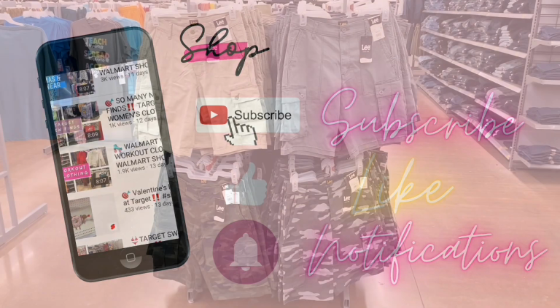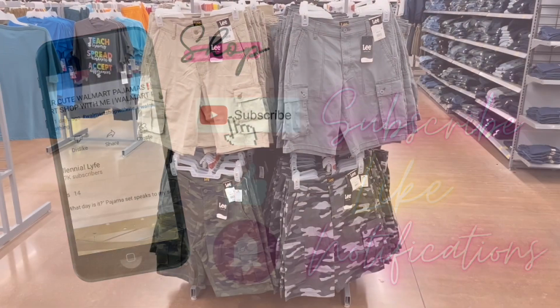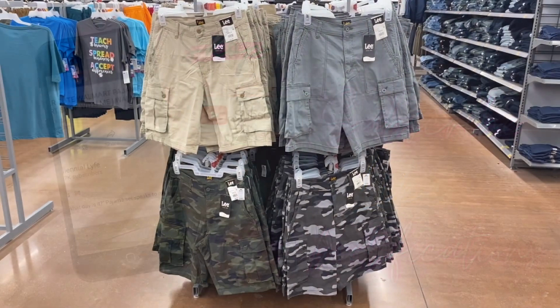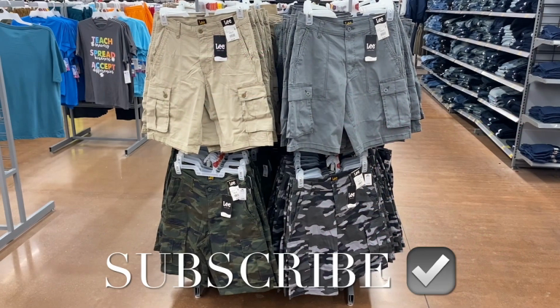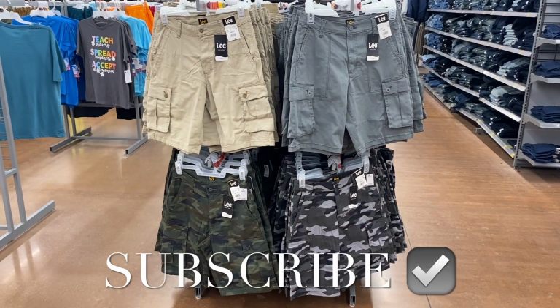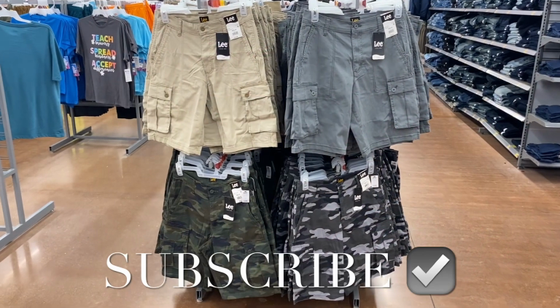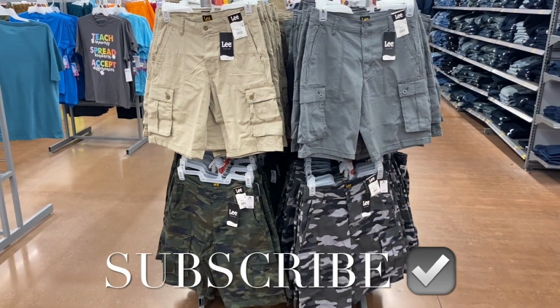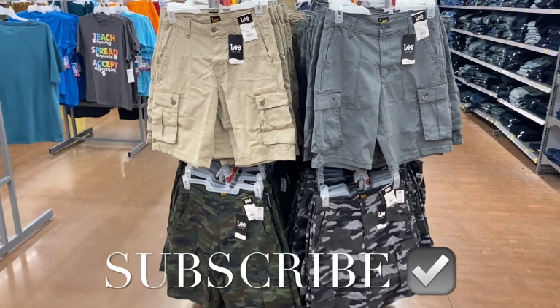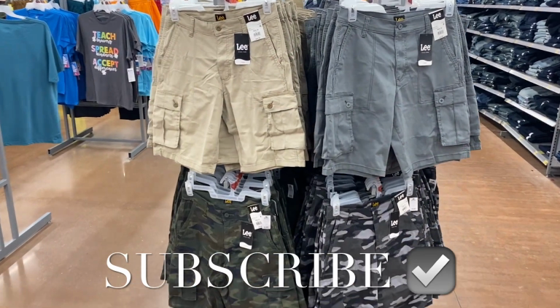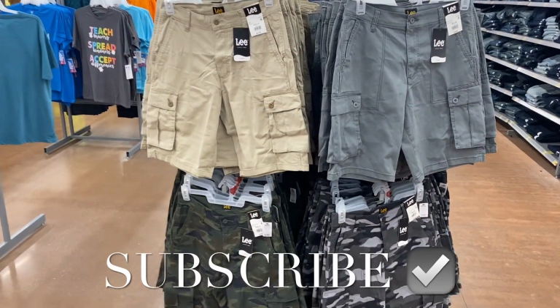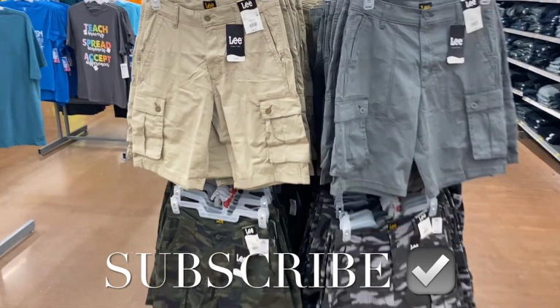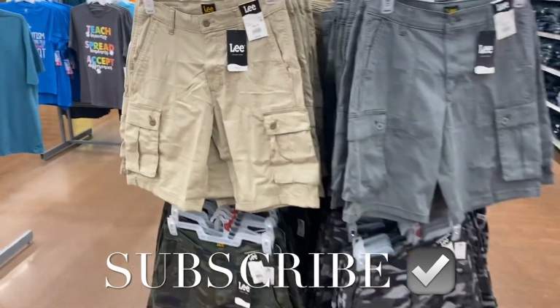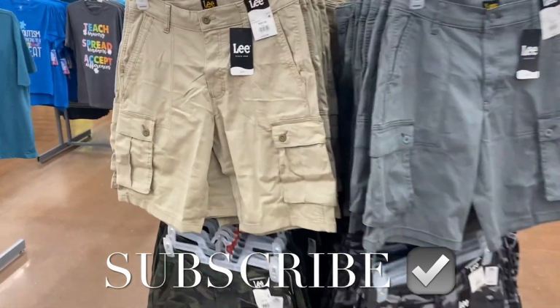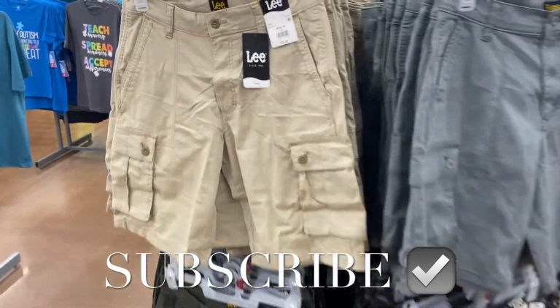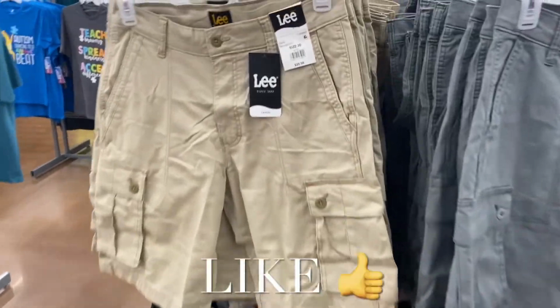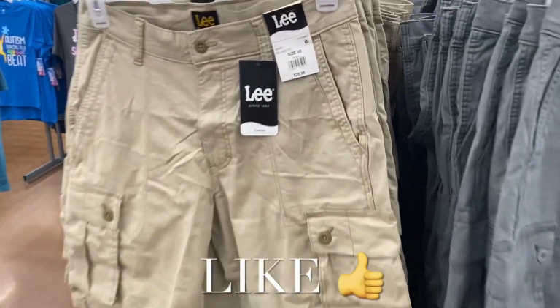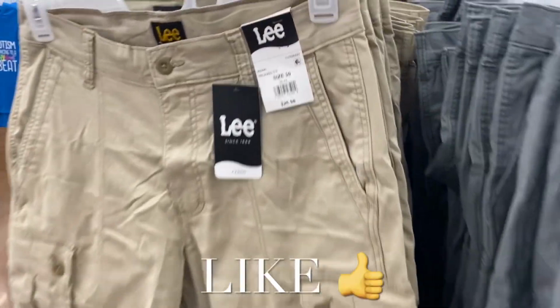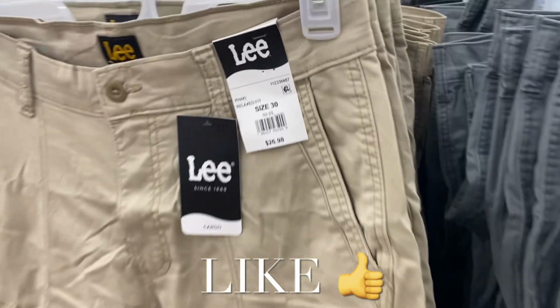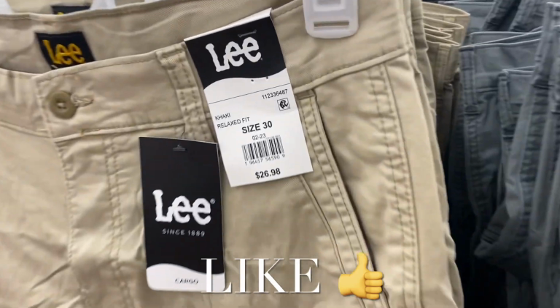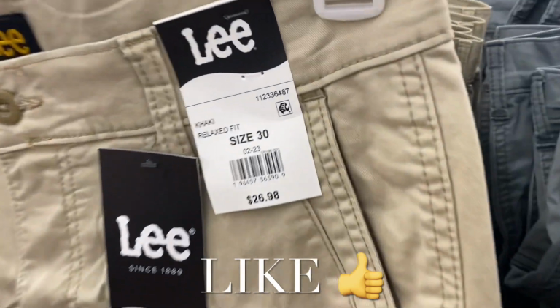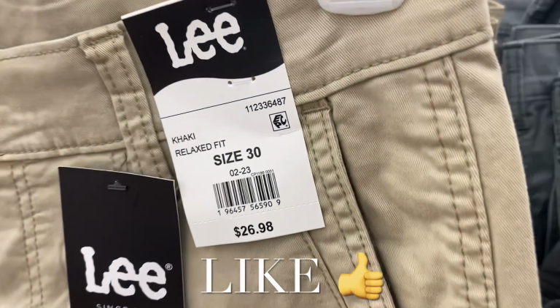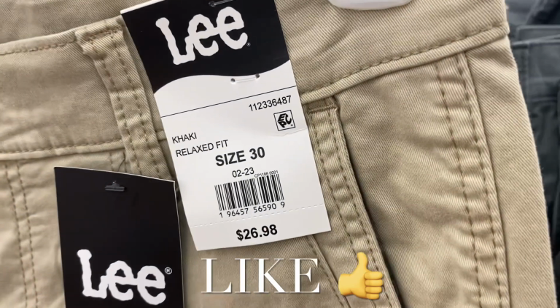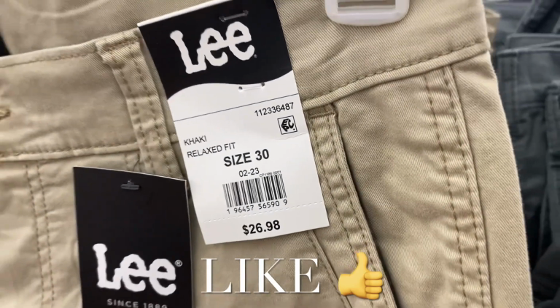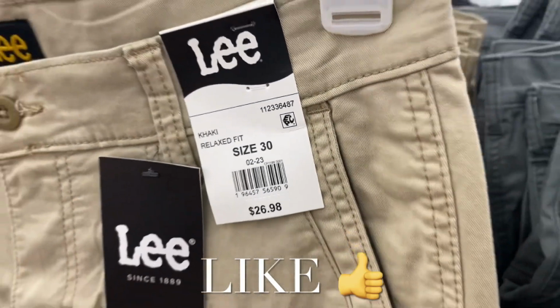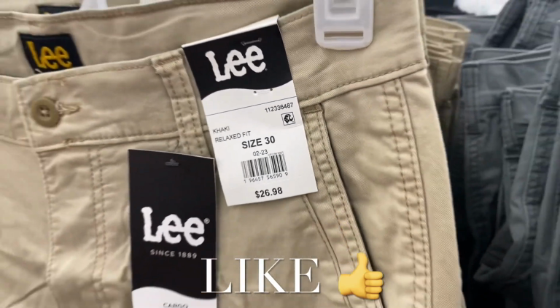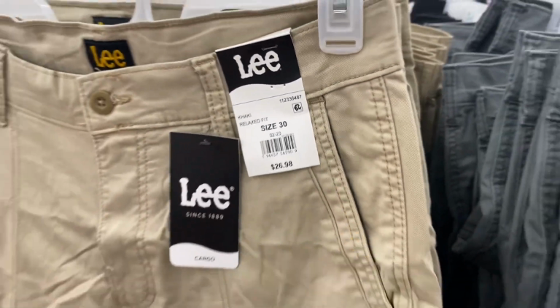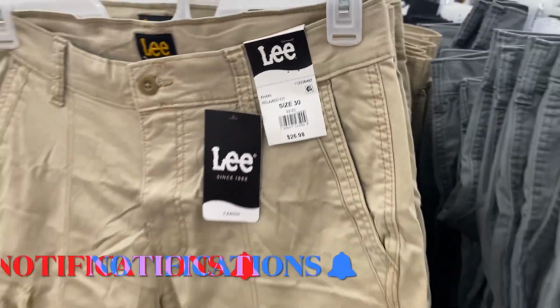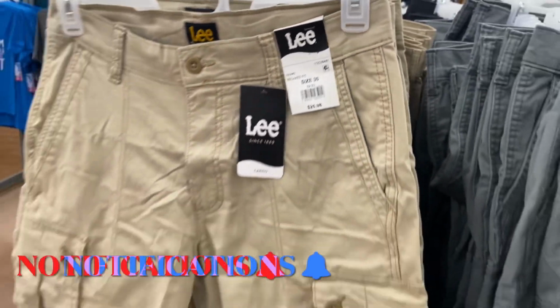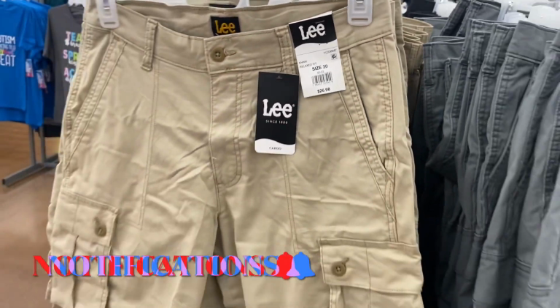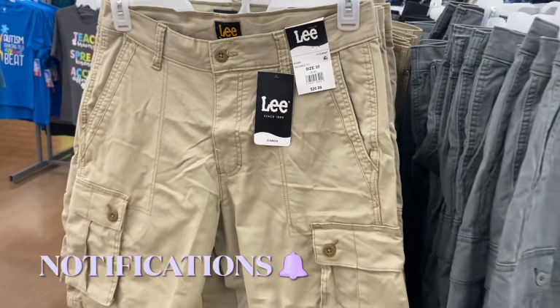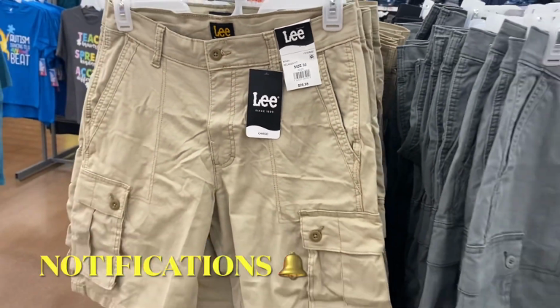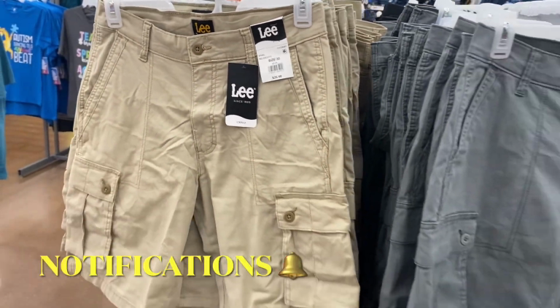Hey, welcome back to my channel! I'm at Walmart and I want to see what's new in the men's department, because I haven't shared anything since the spring and summer finds. They have these Lee shorts here for $26.98, and you can also get them in camouflage.